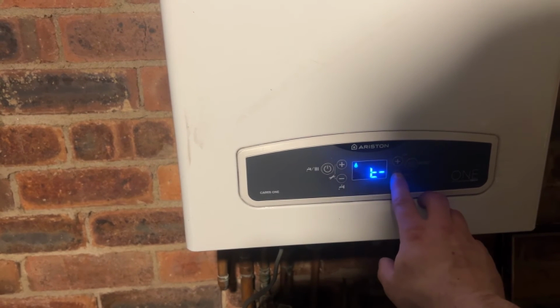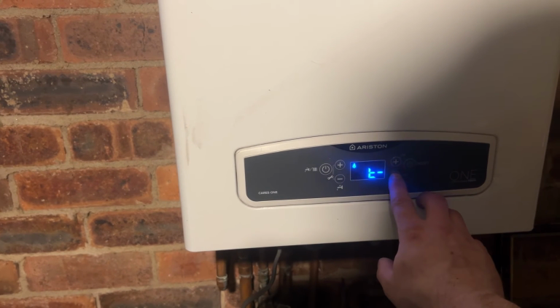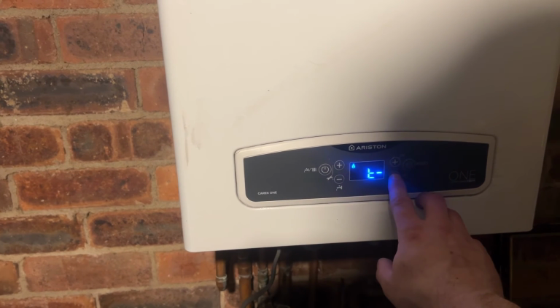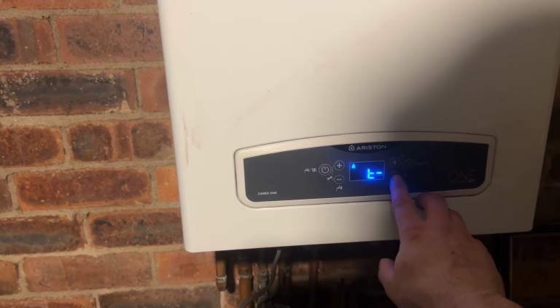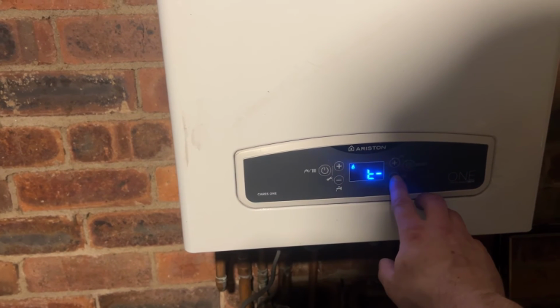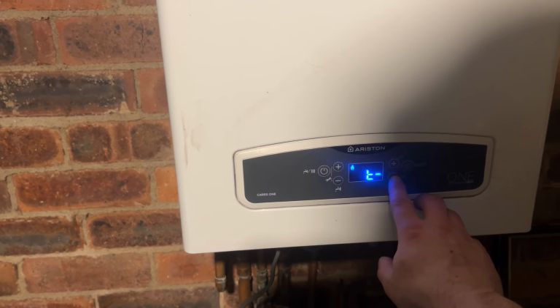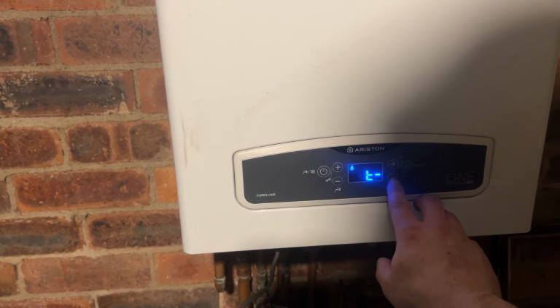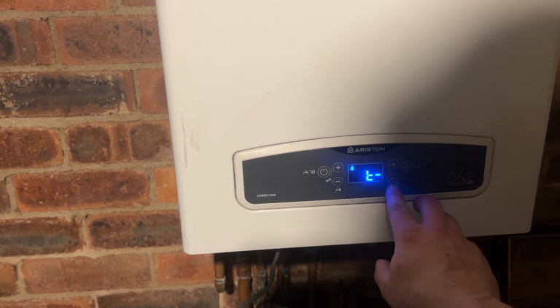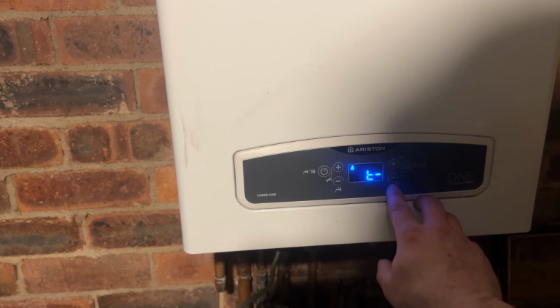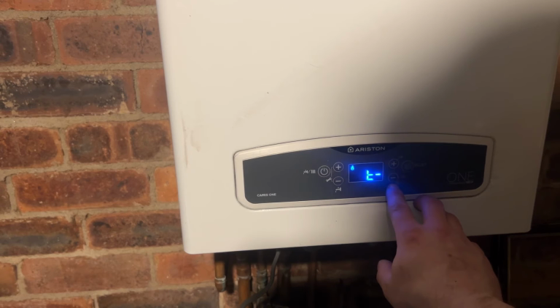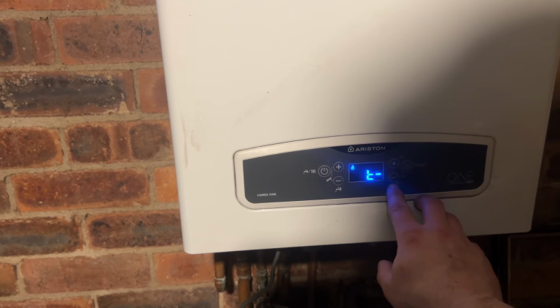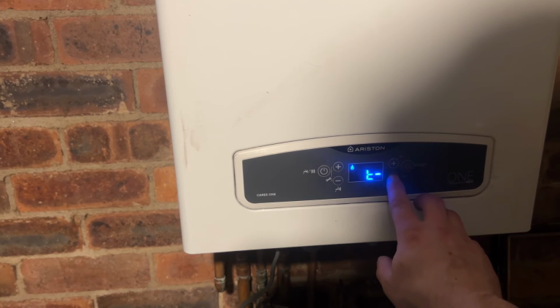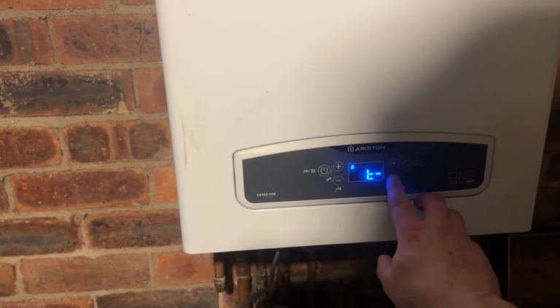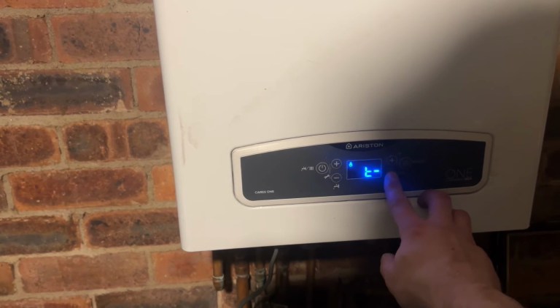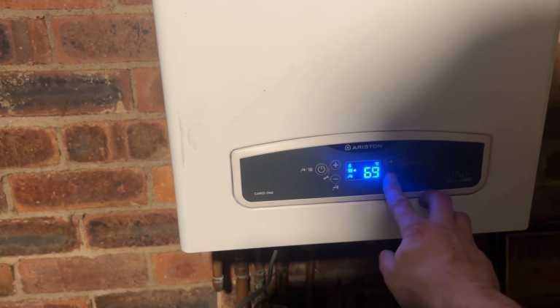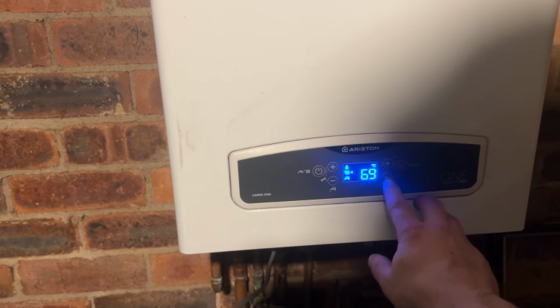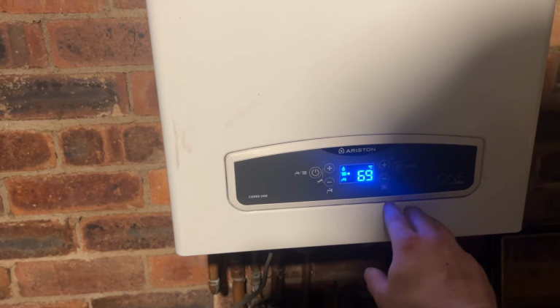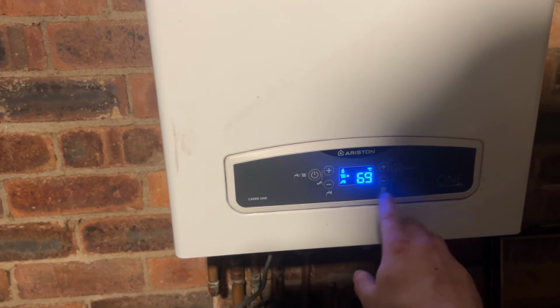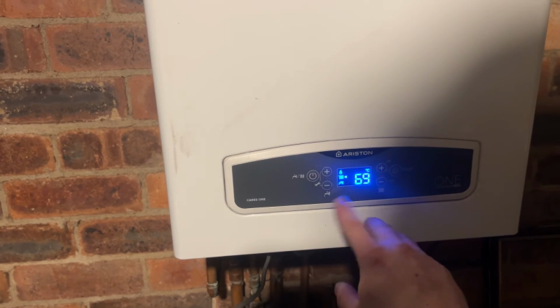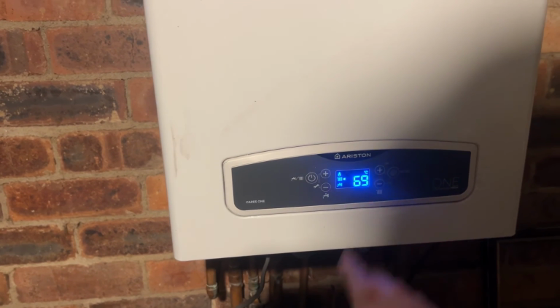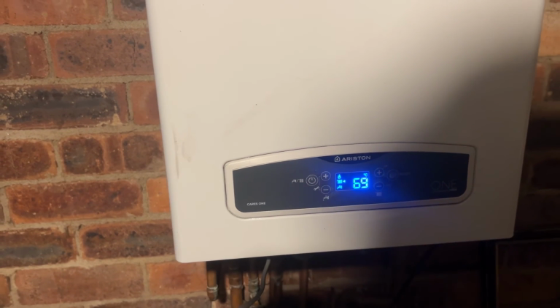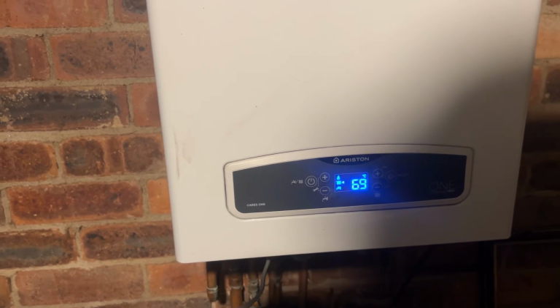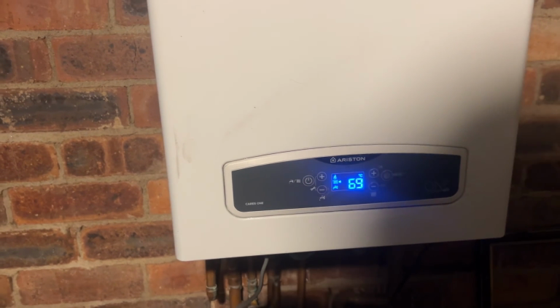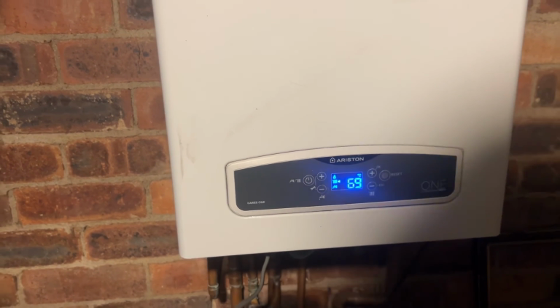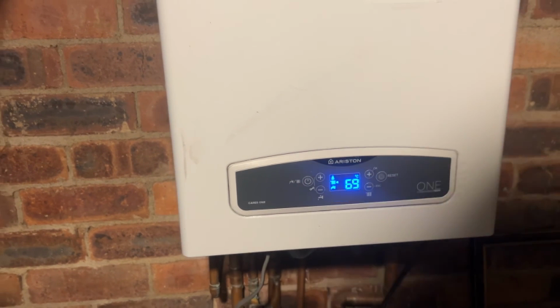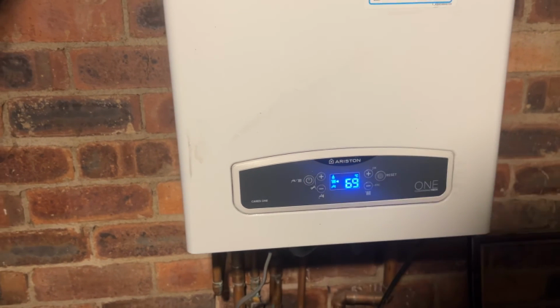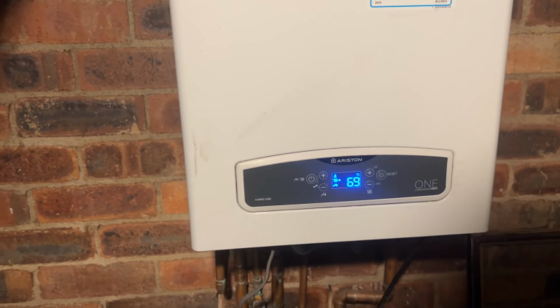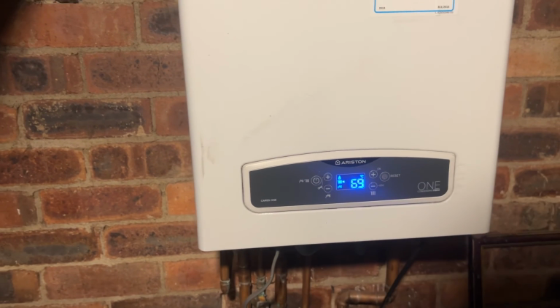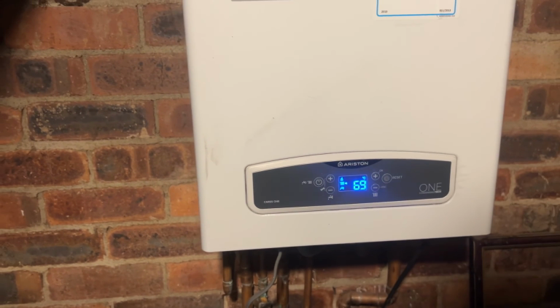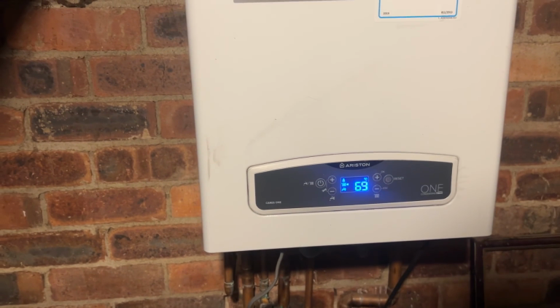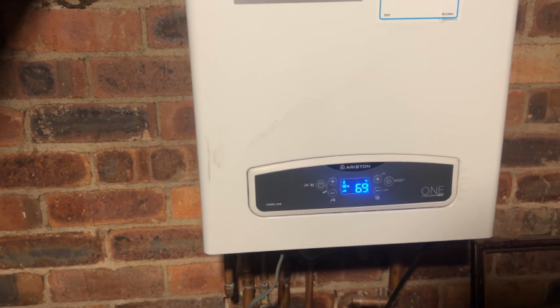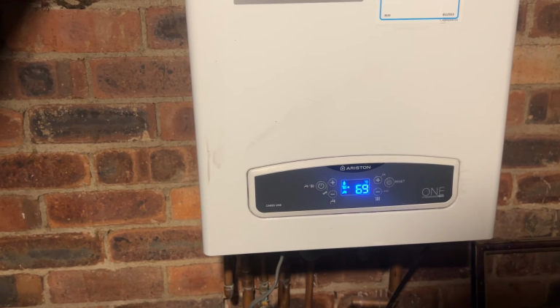Once you are done, press the minus button on the central heating side and it will take you back to normal settings. Hope that helps.